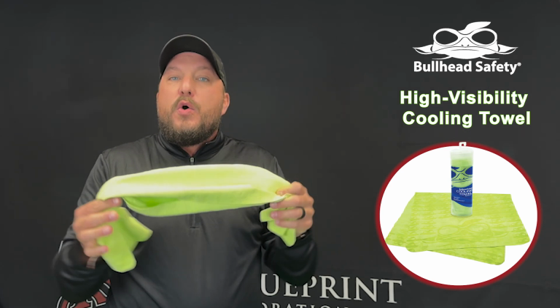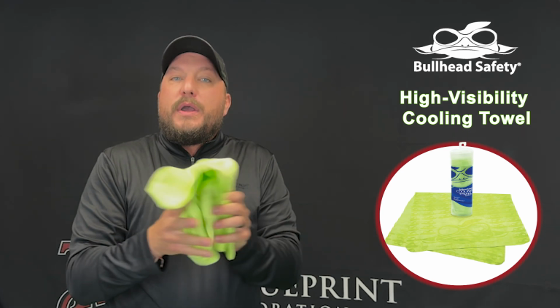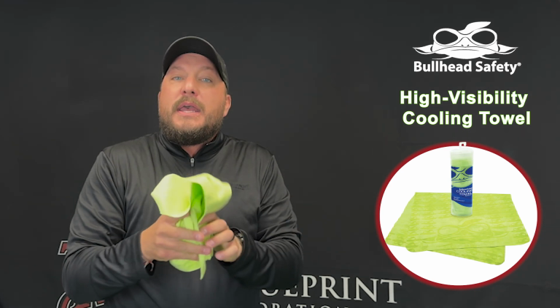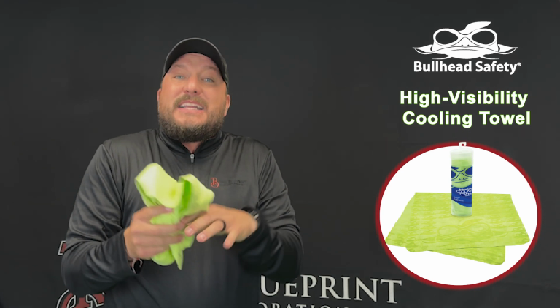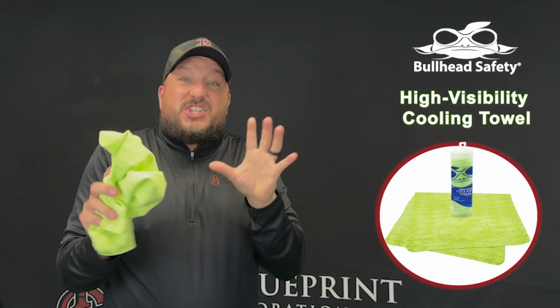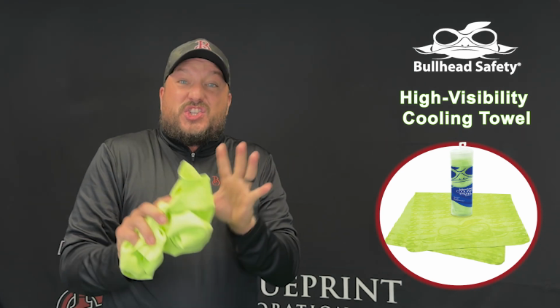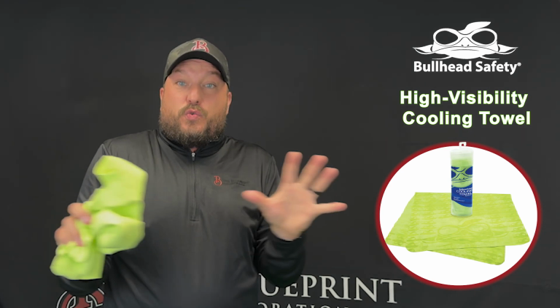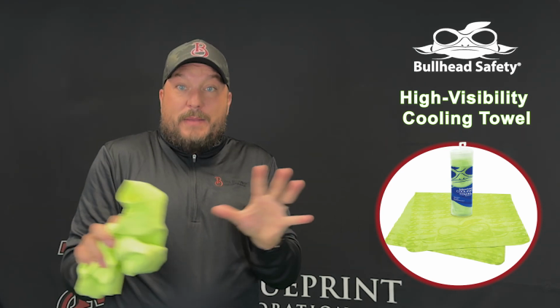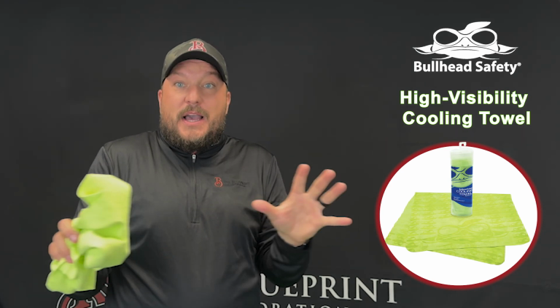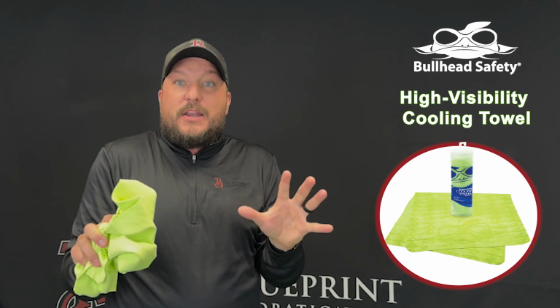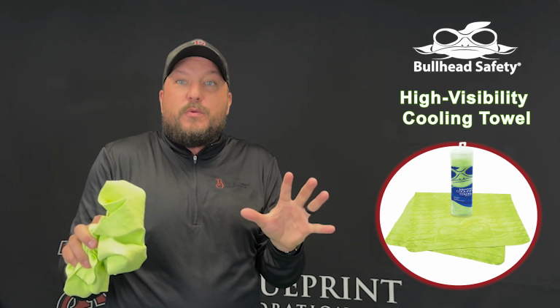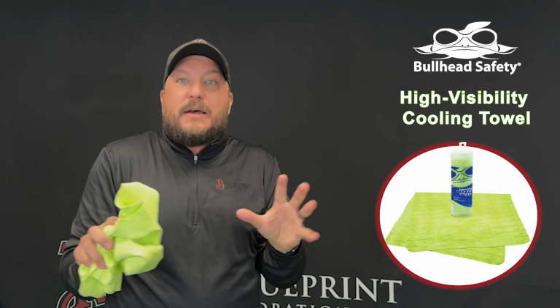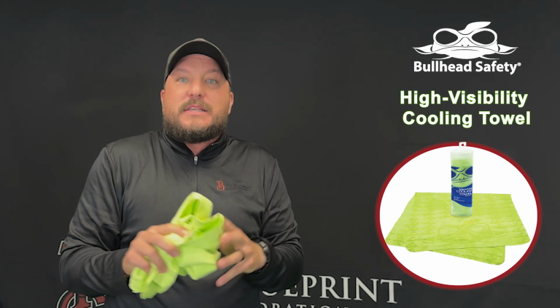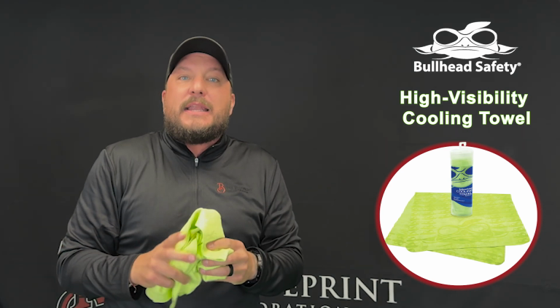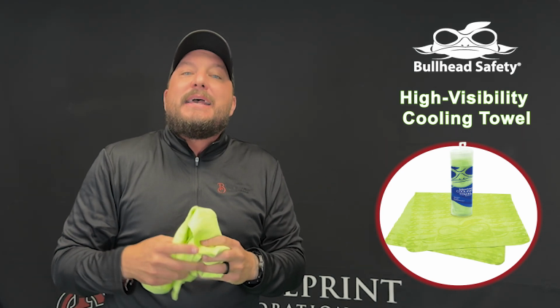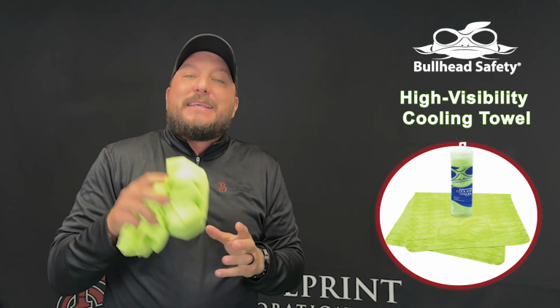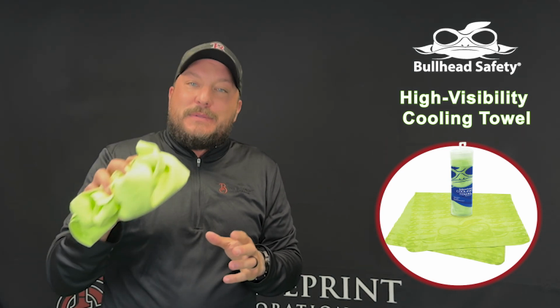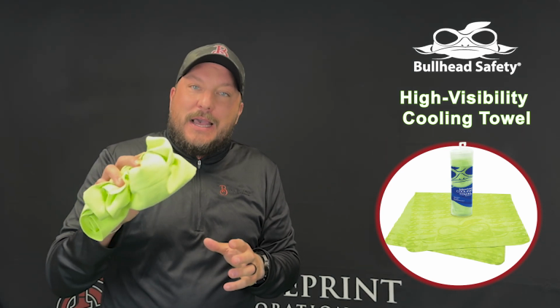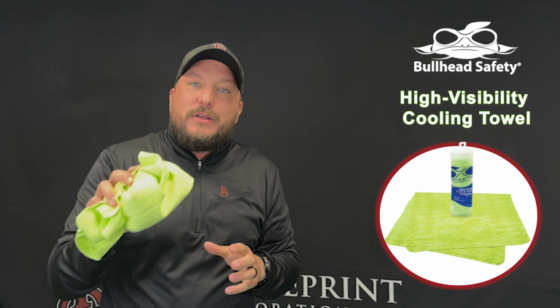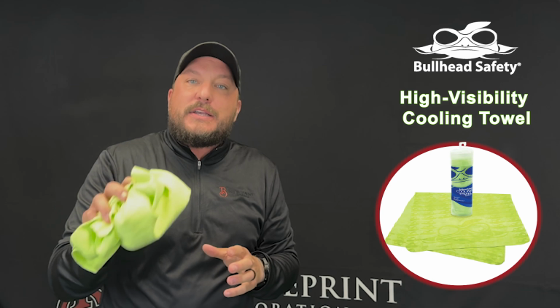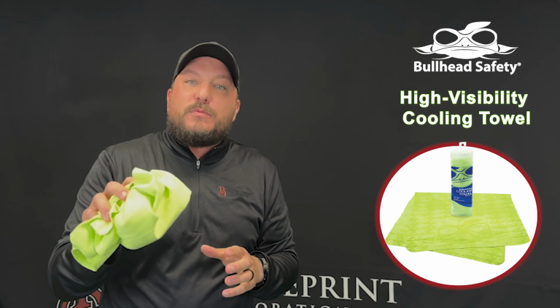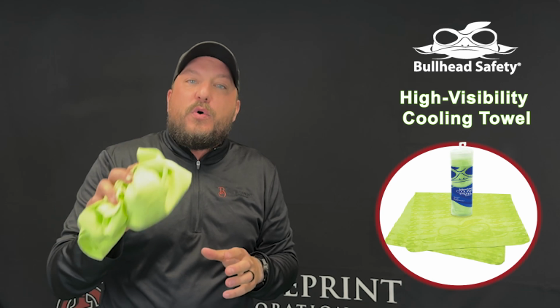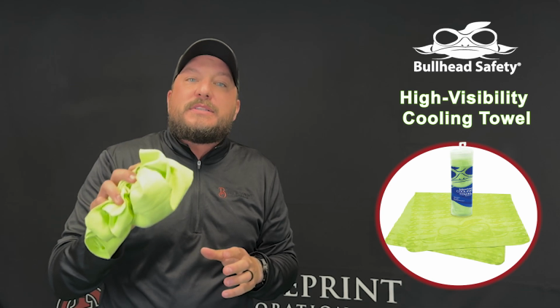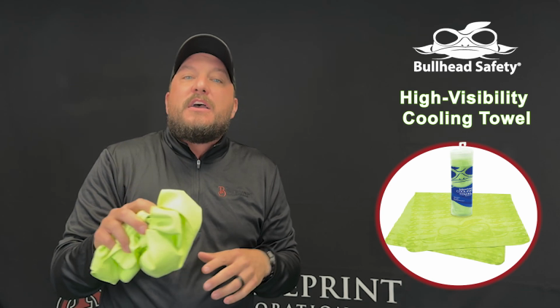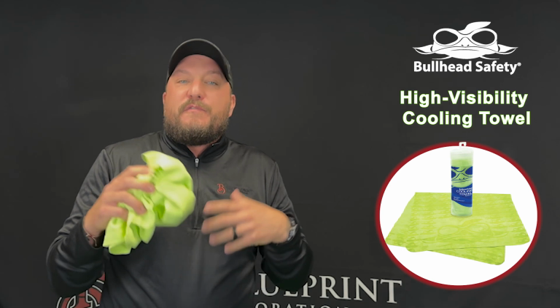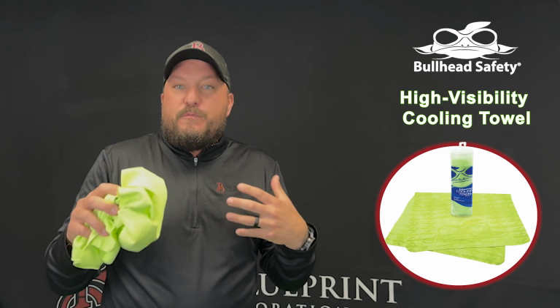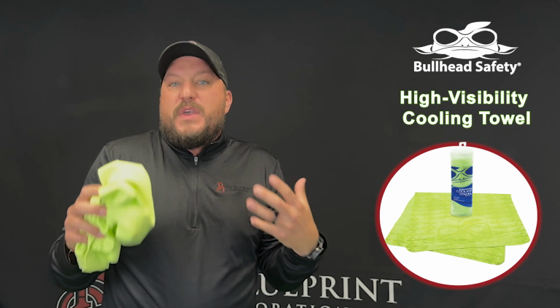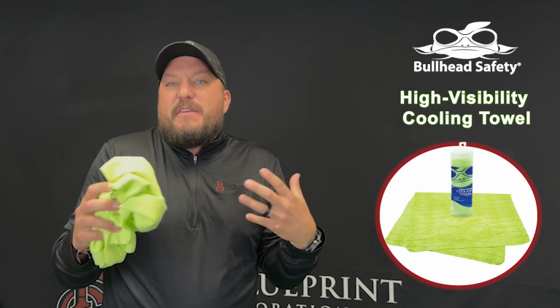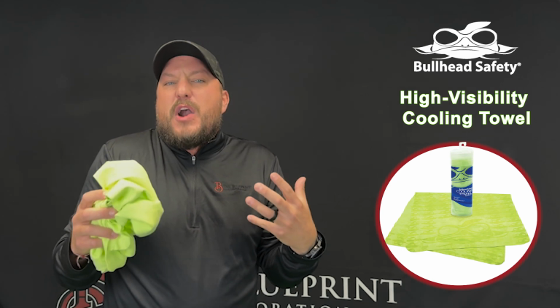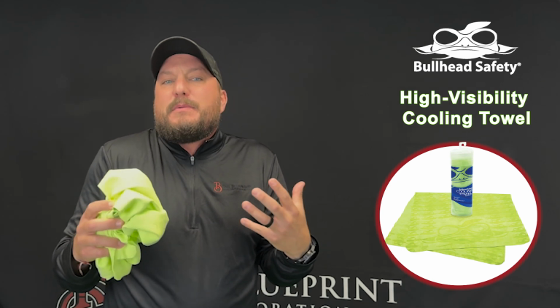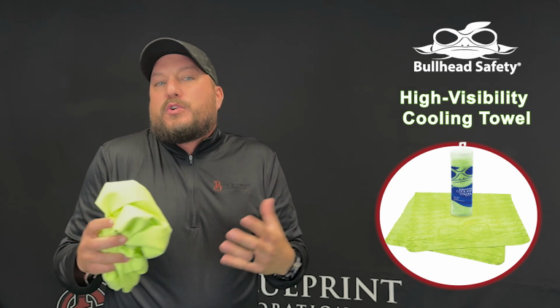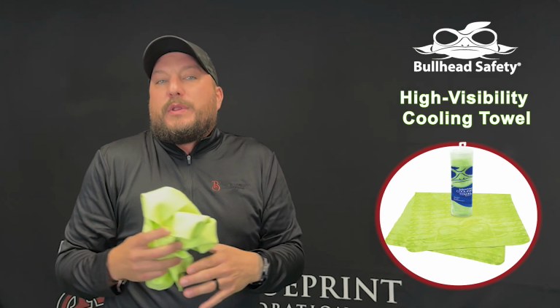When it's extremely hot and humid outside, keep the towel a little extra moist for optimal cooling.